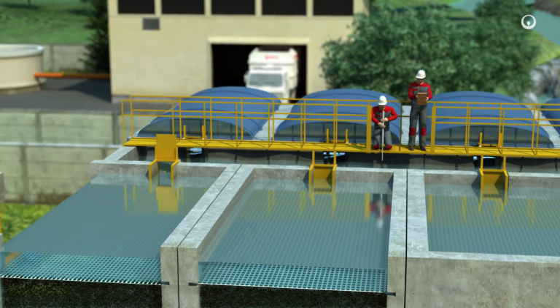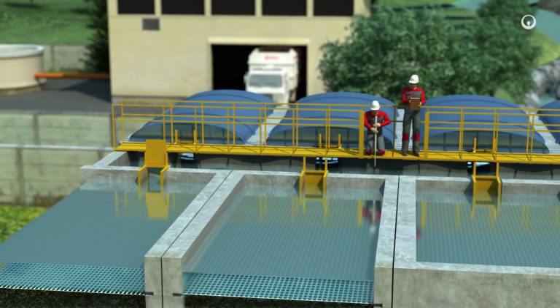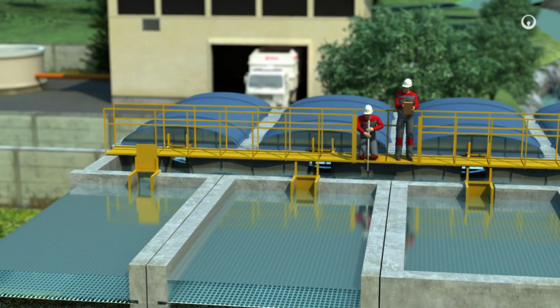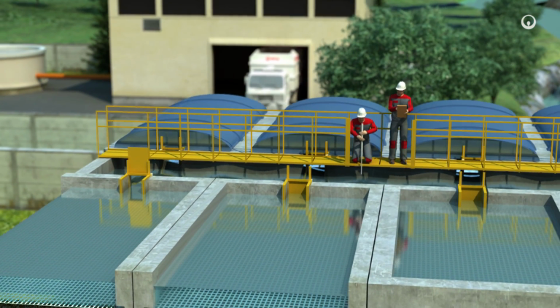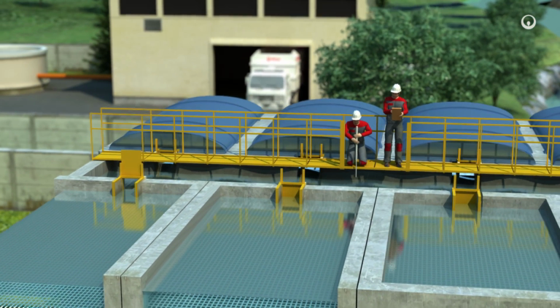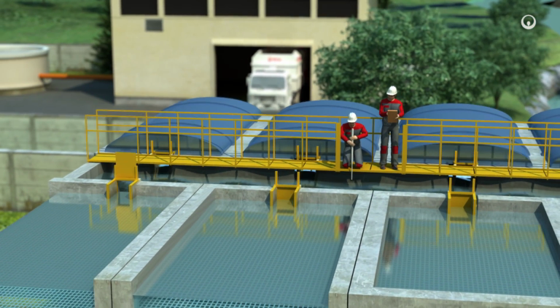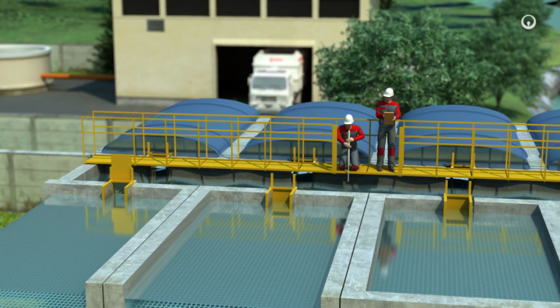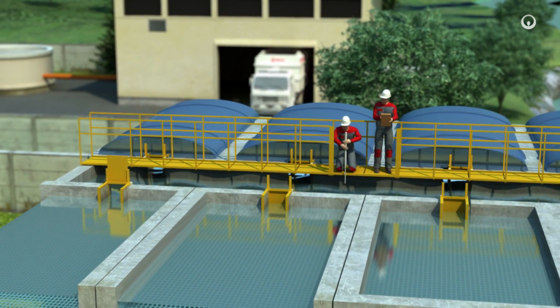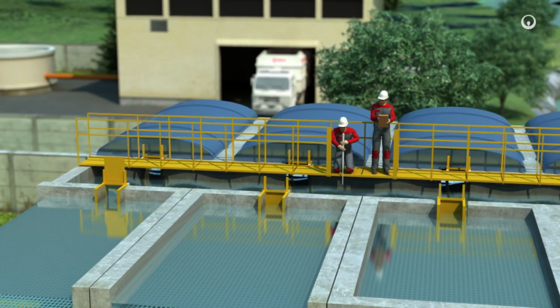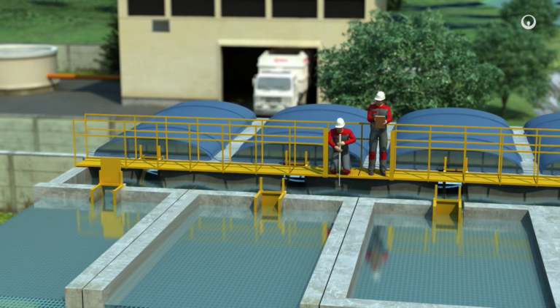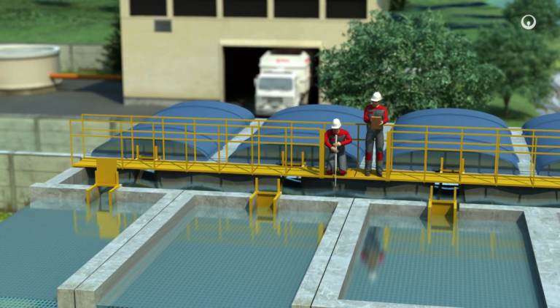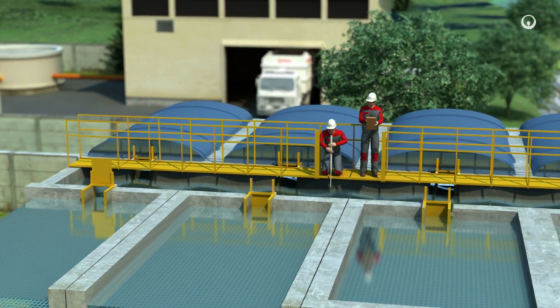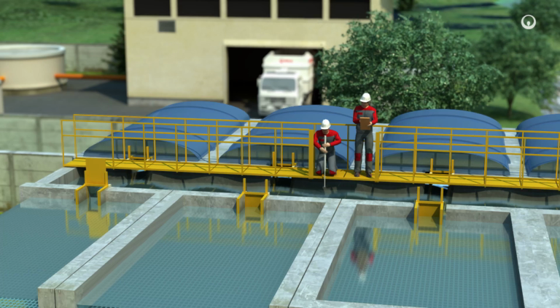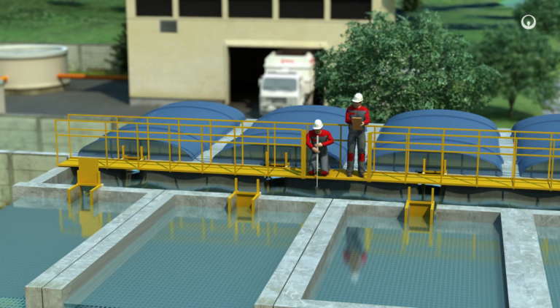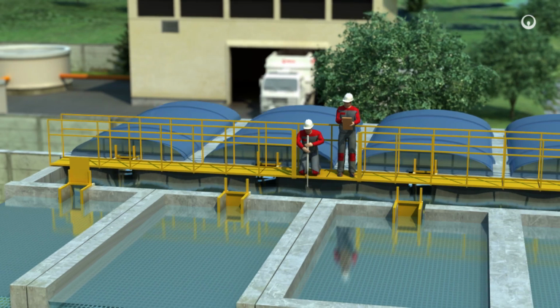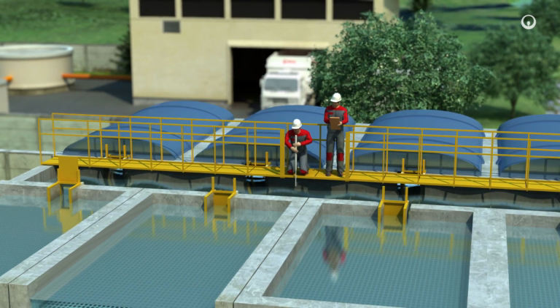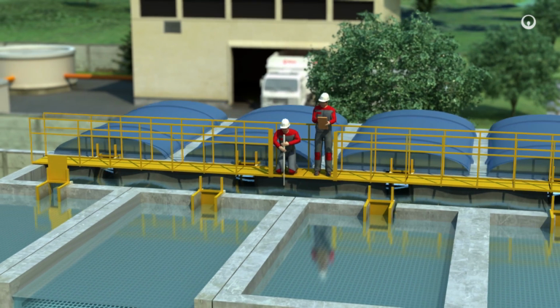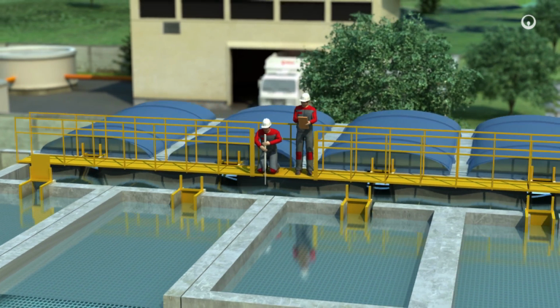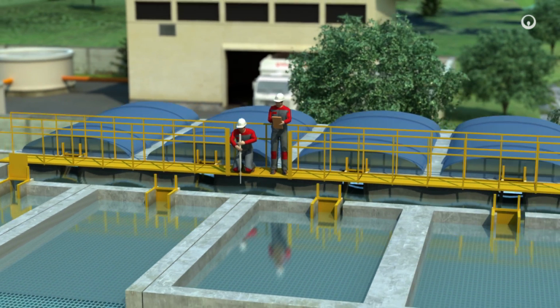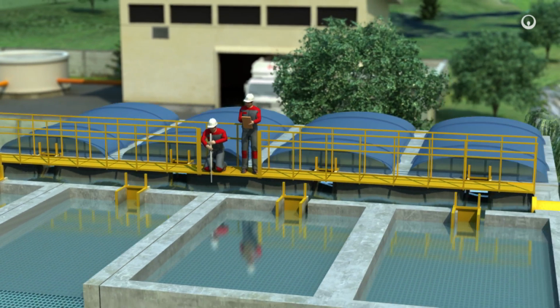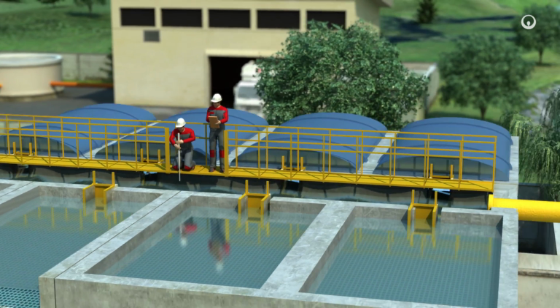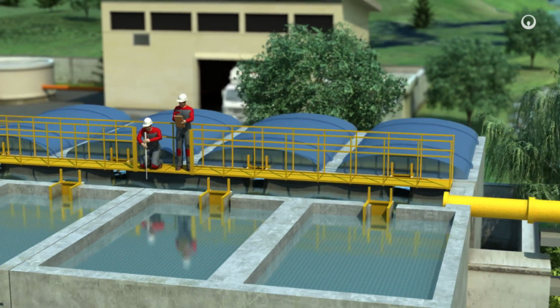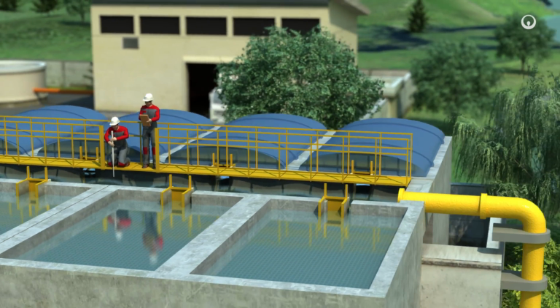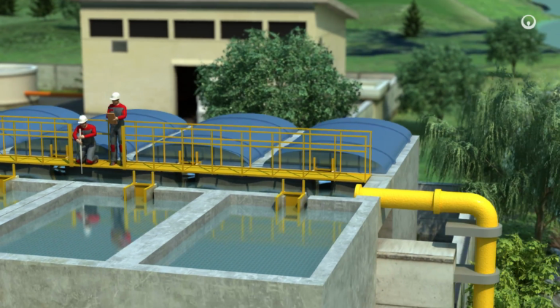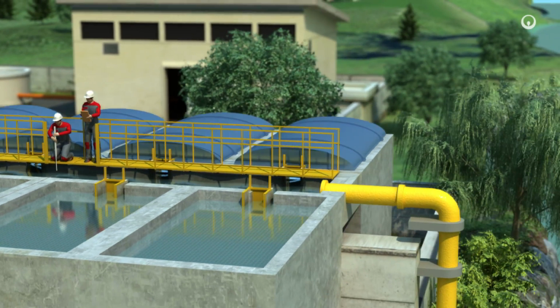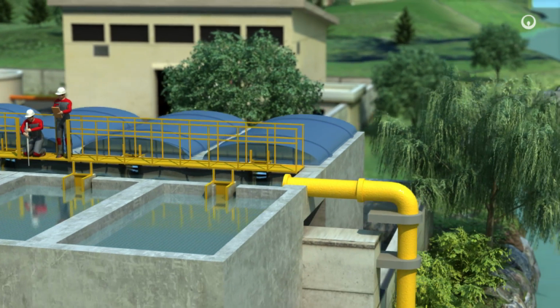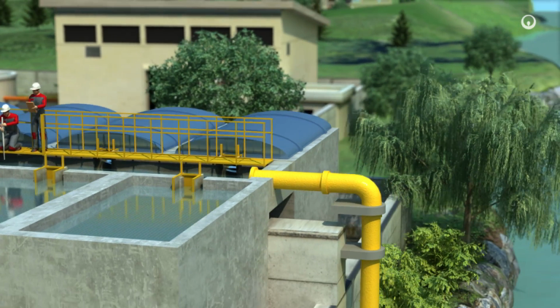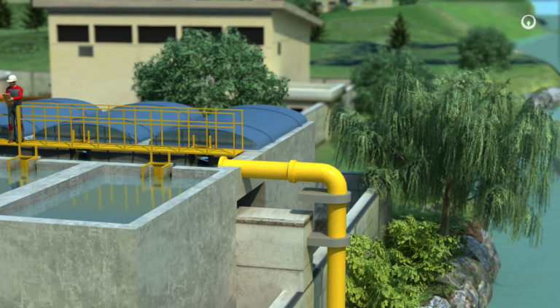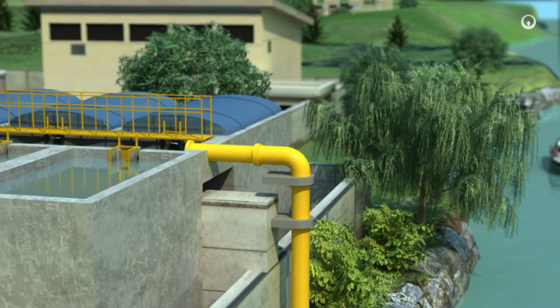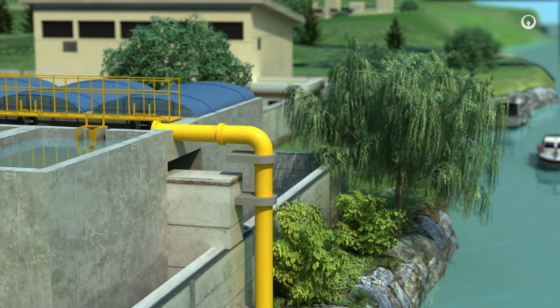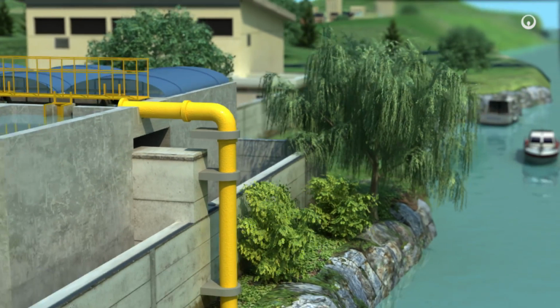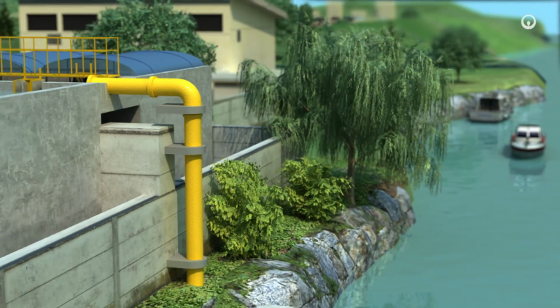Once we have removed the pollutants, the clean water can flow back into the natural environment or be reused in cities and industrial plants.